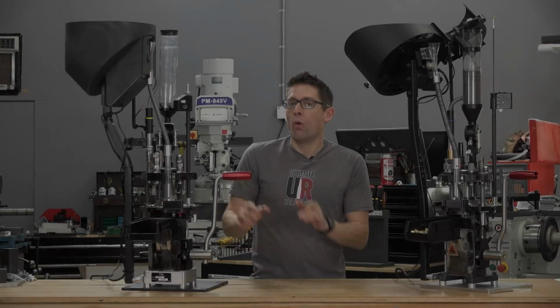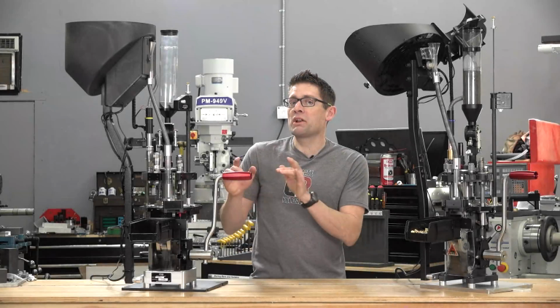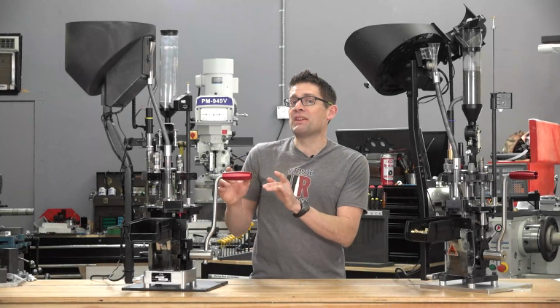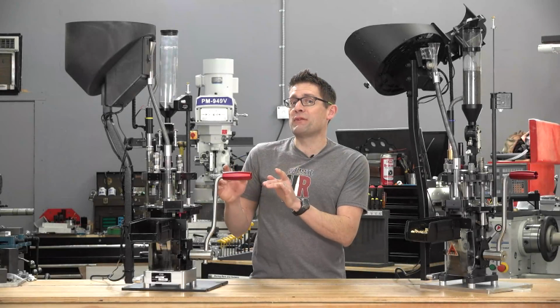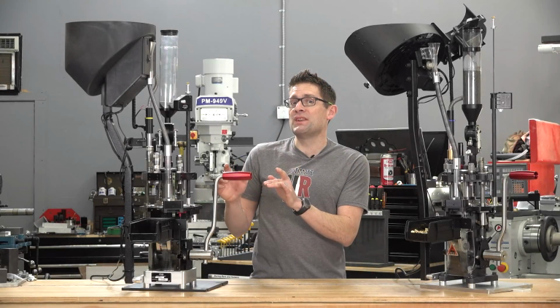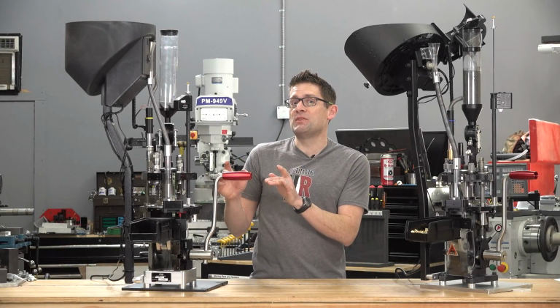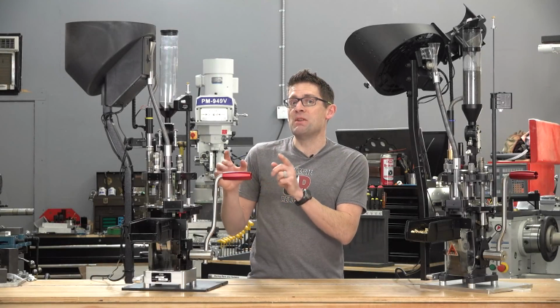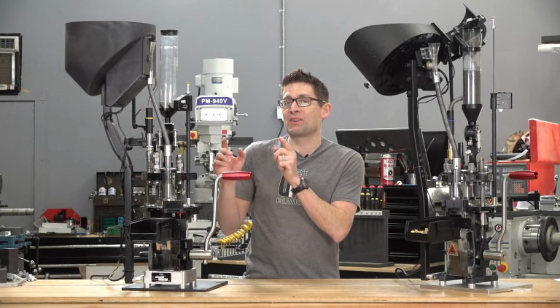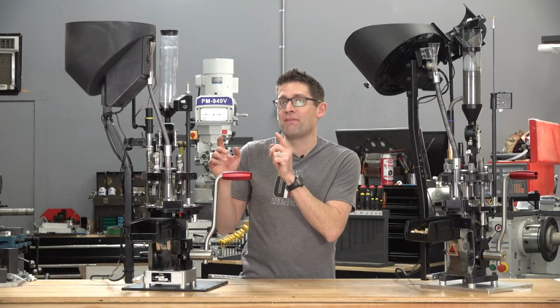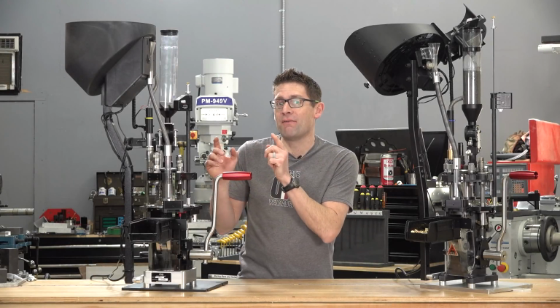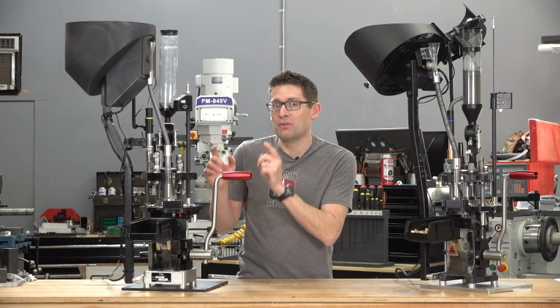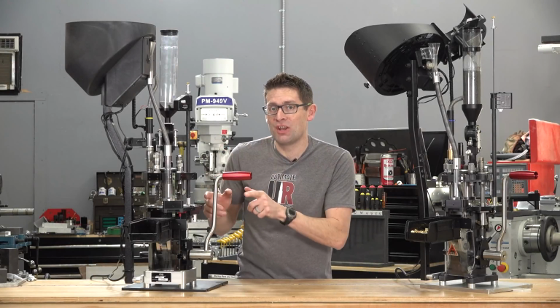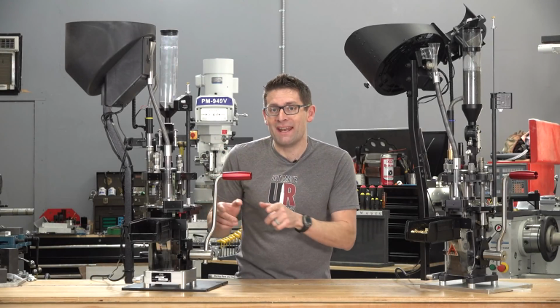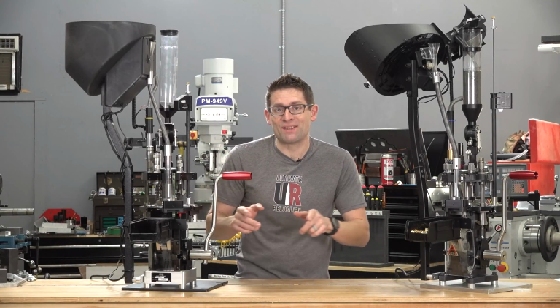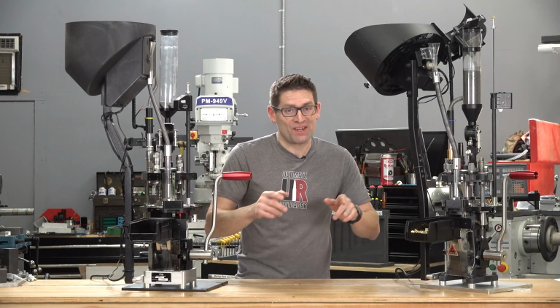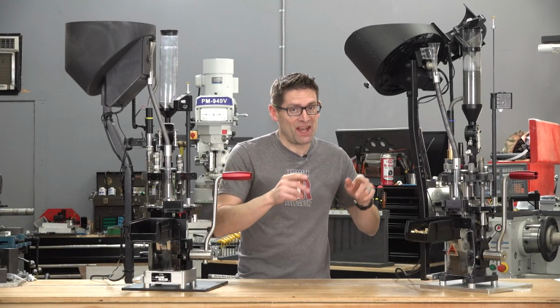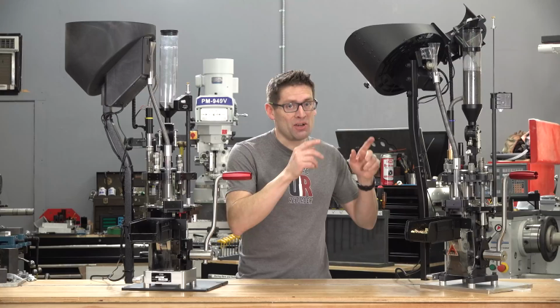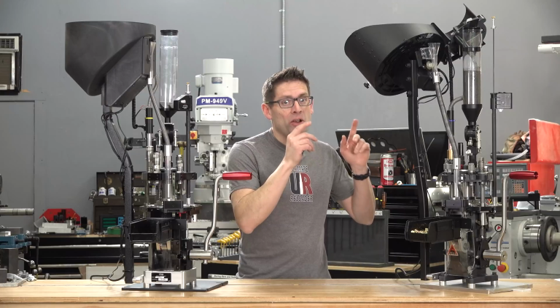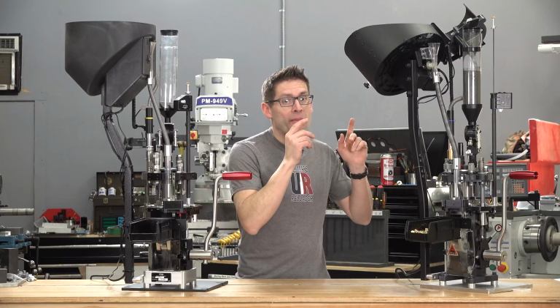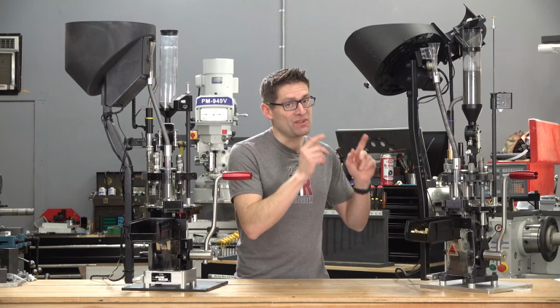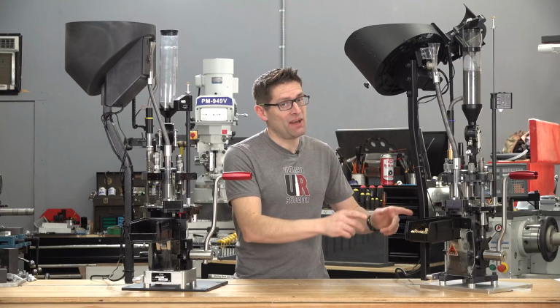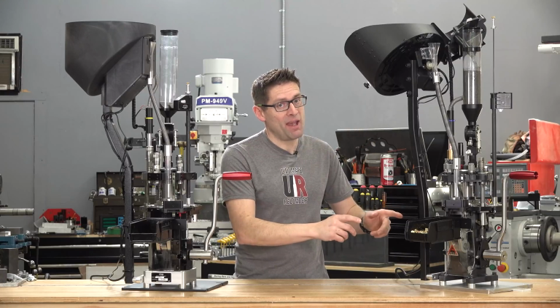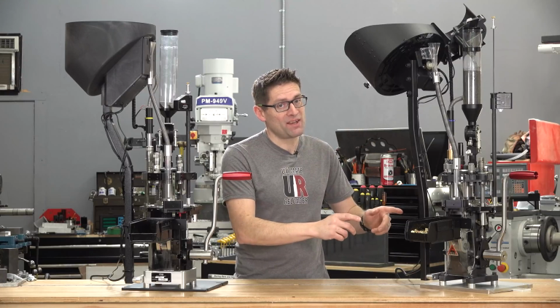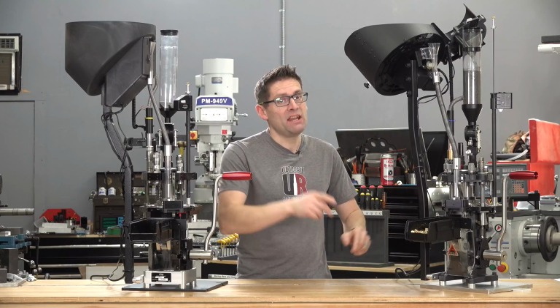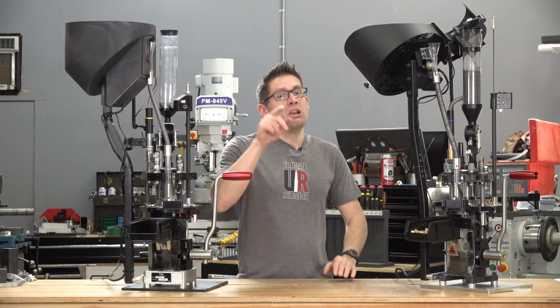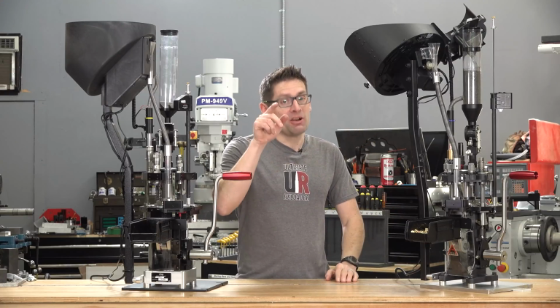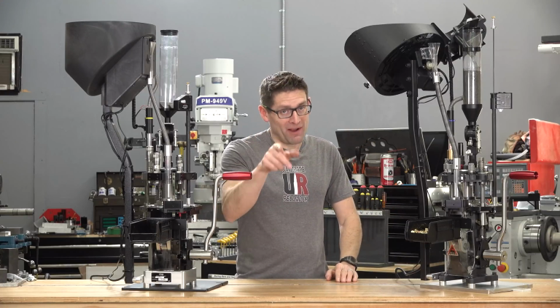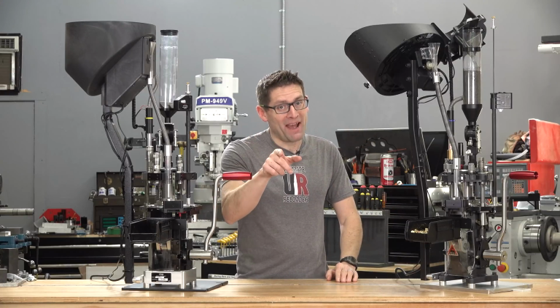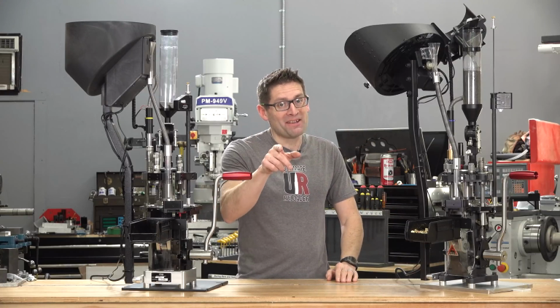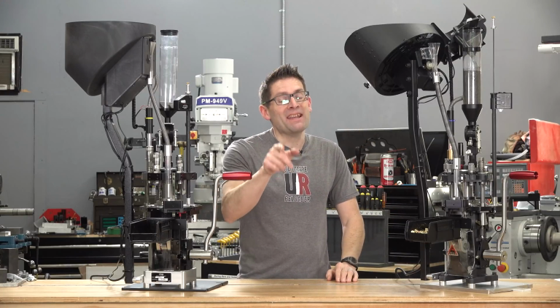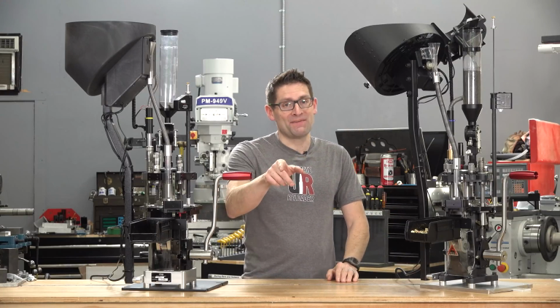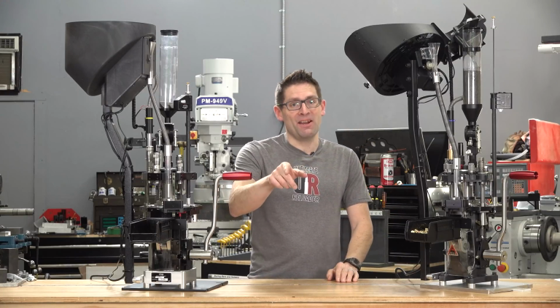Wondering what the difference is between the Mark 7 Evolution and its successor, the Mark 7 Apex 10? You're going to find out in this video.